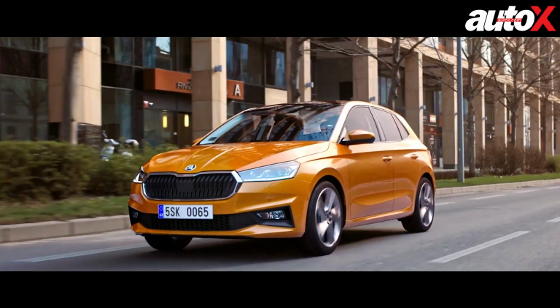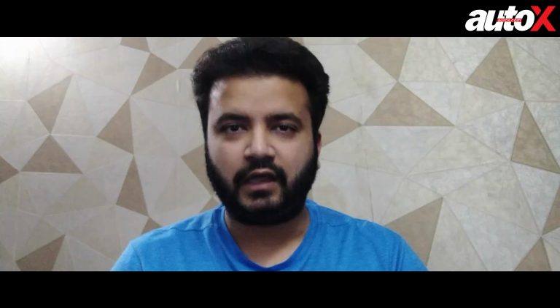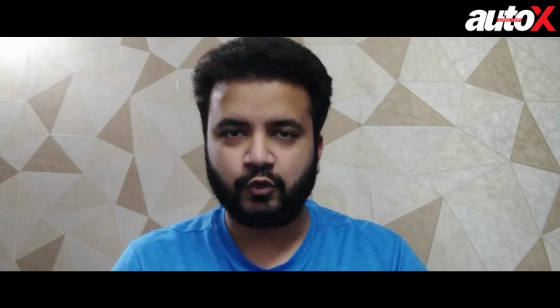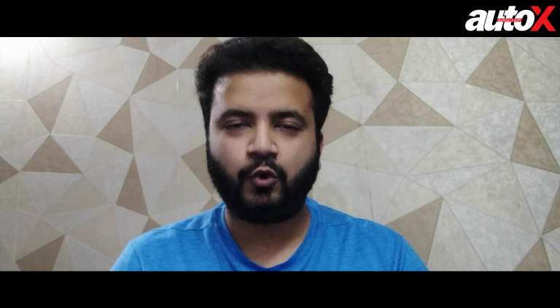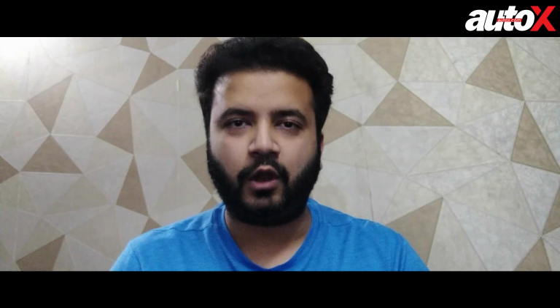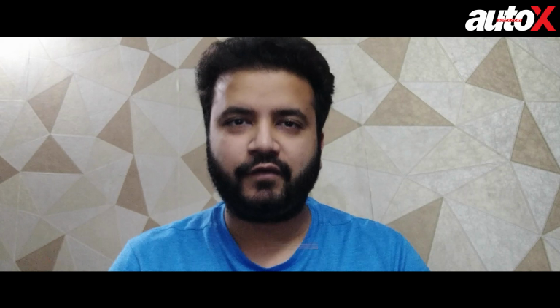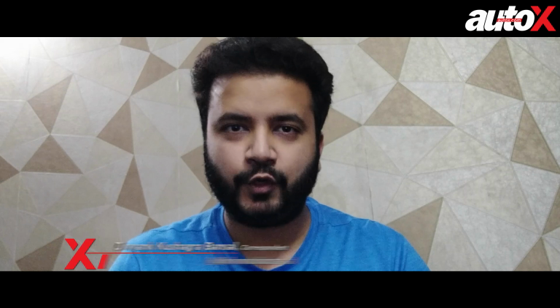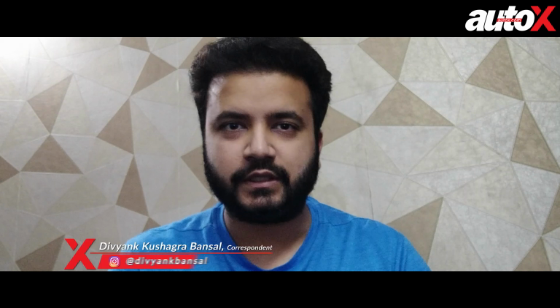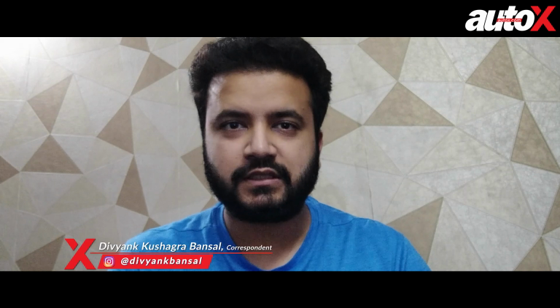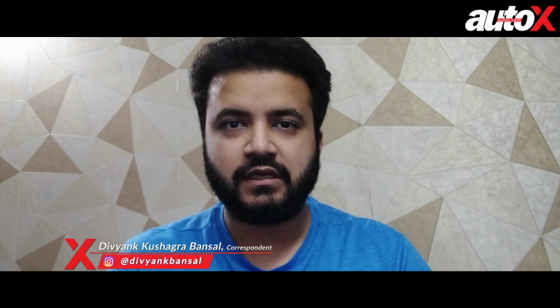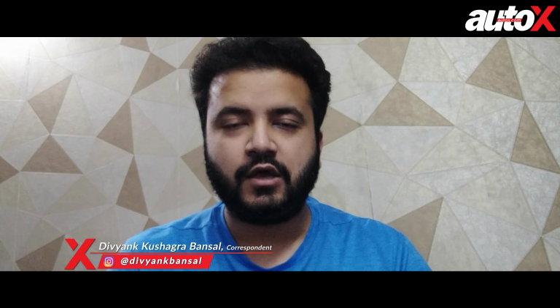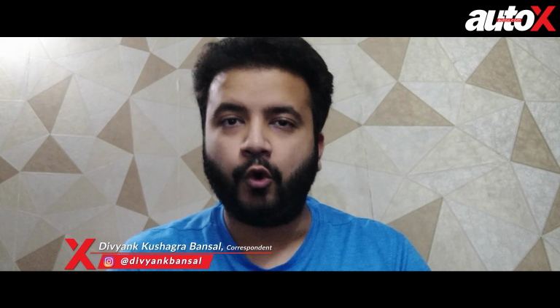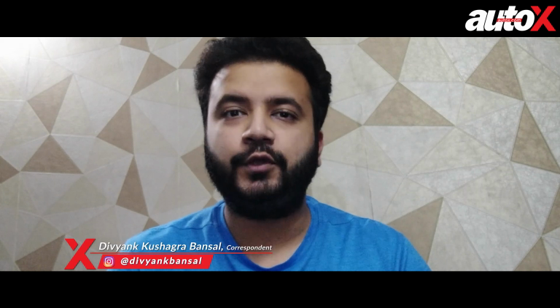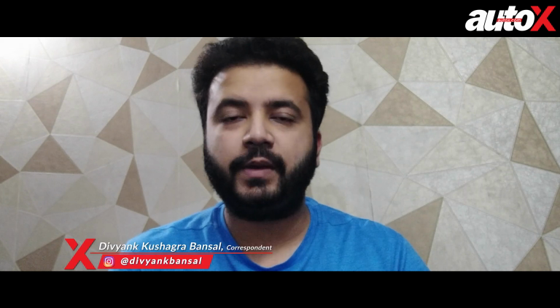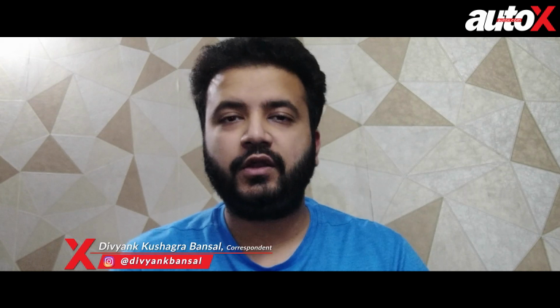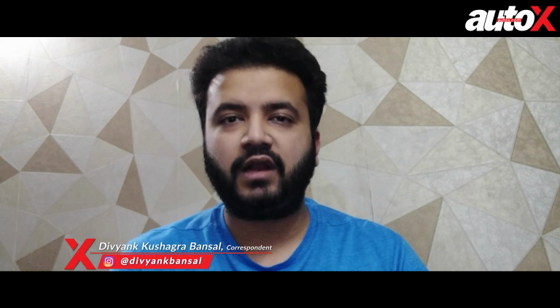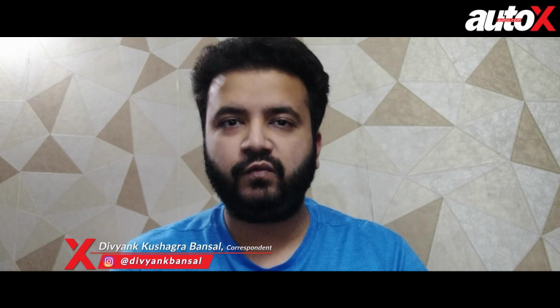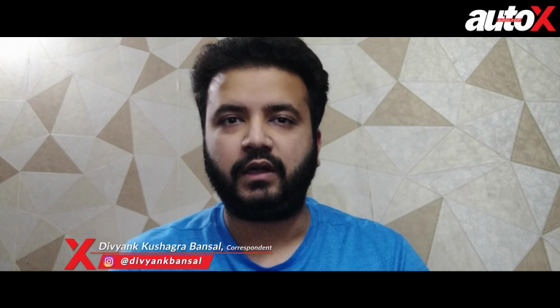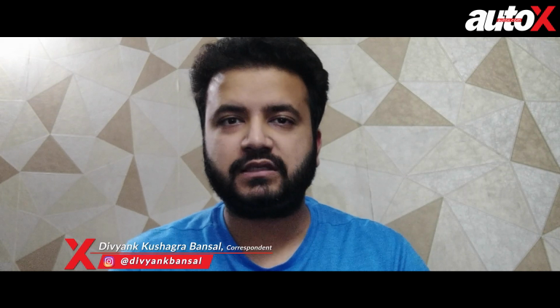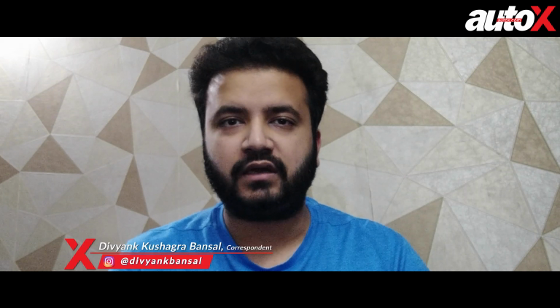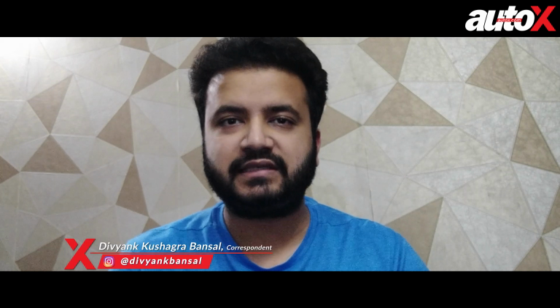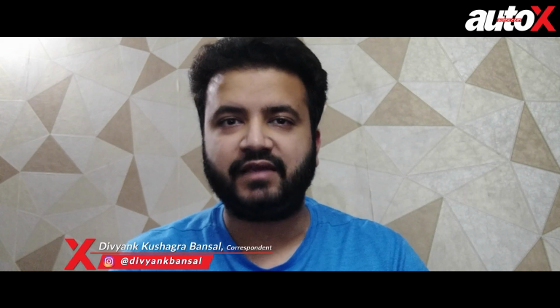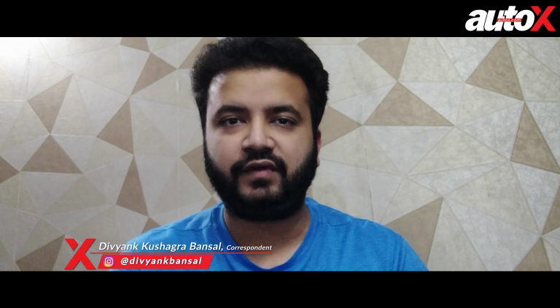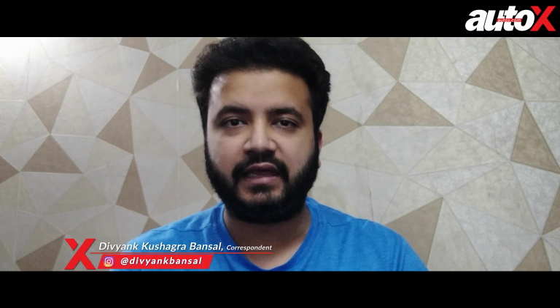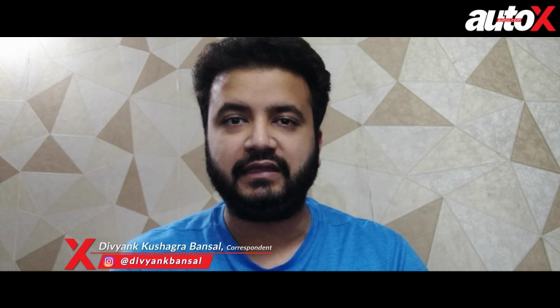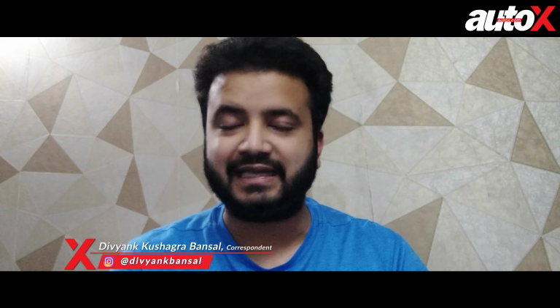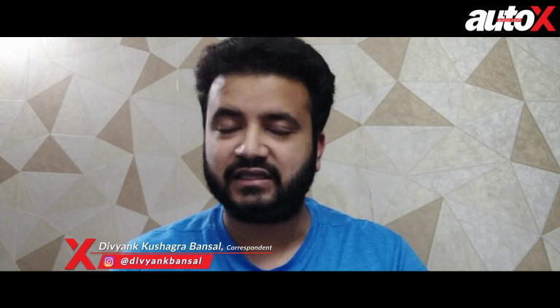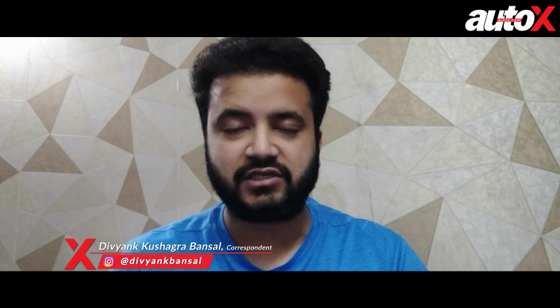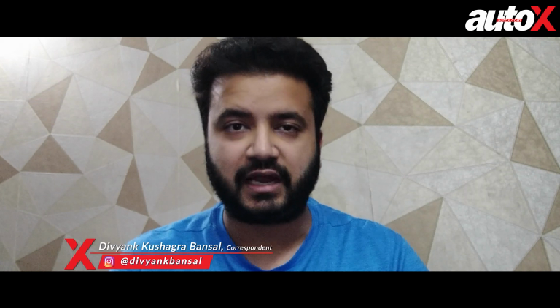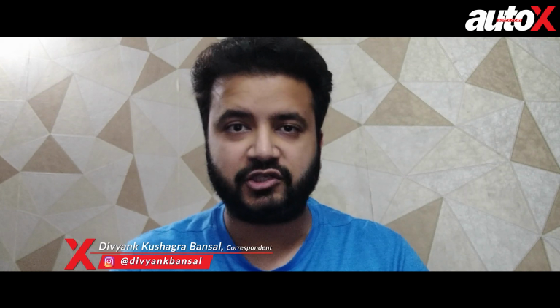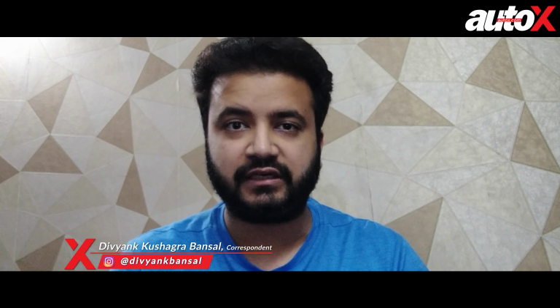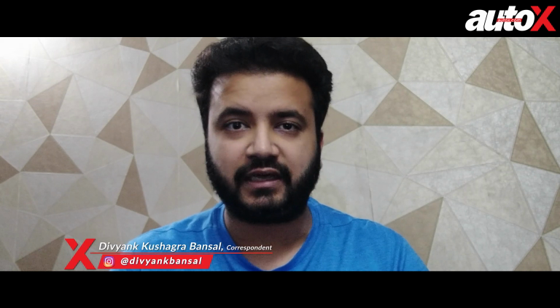Hello to all our viewers. Hope you and your loved ones are safe and healthy in these challenging times.